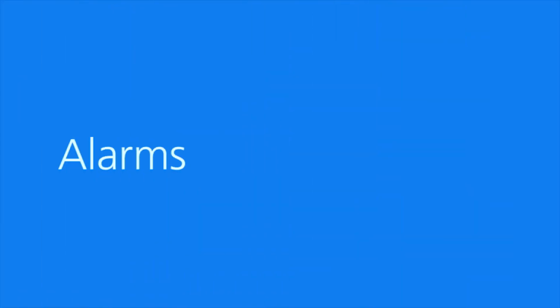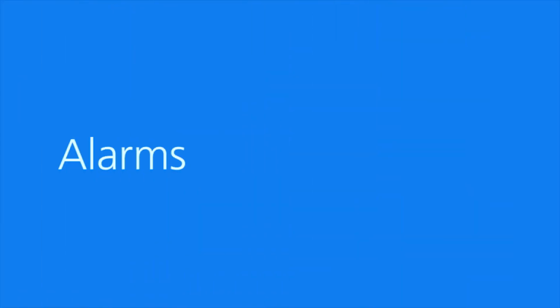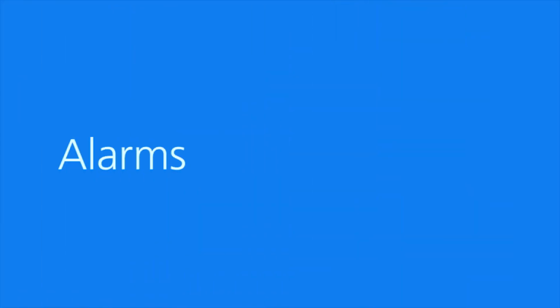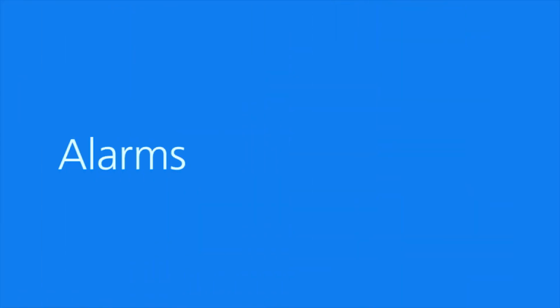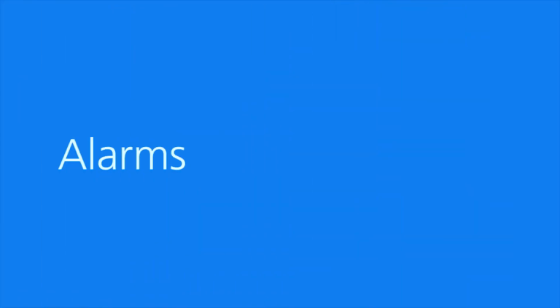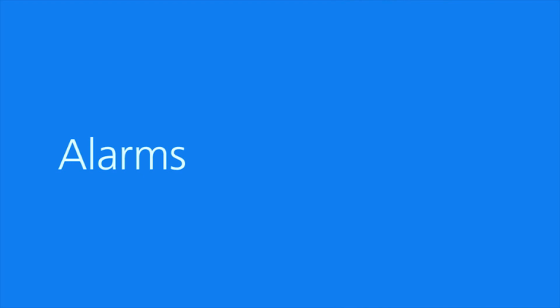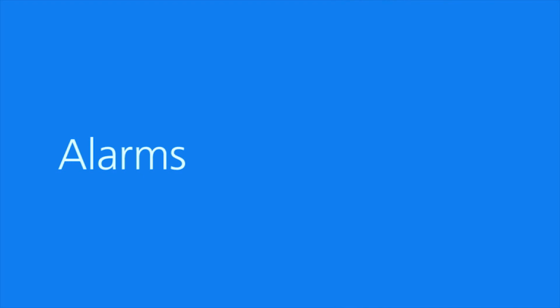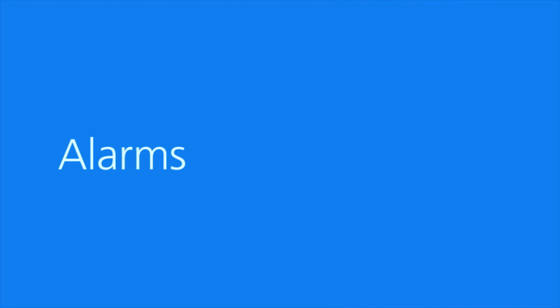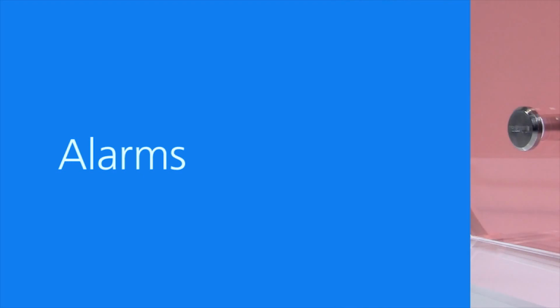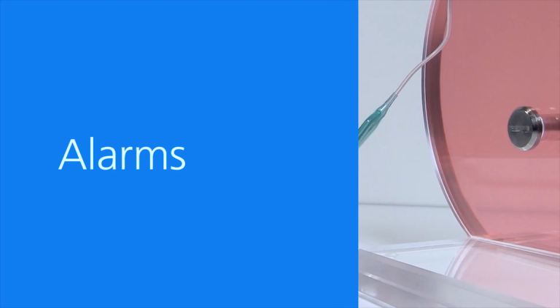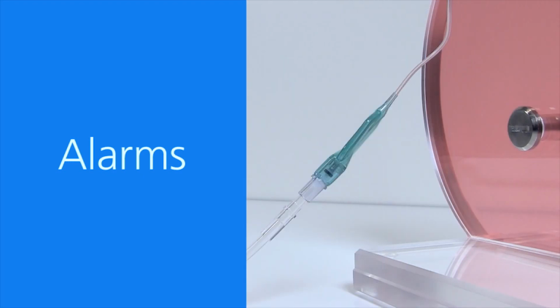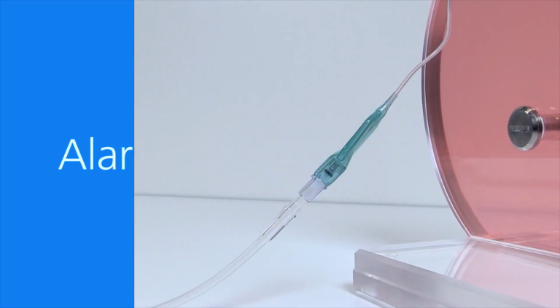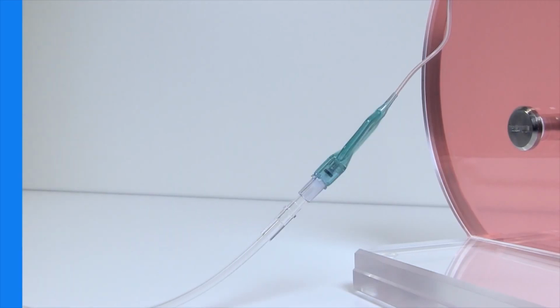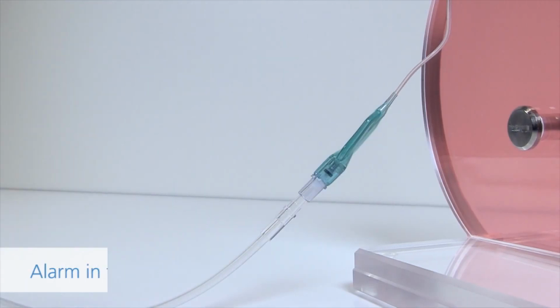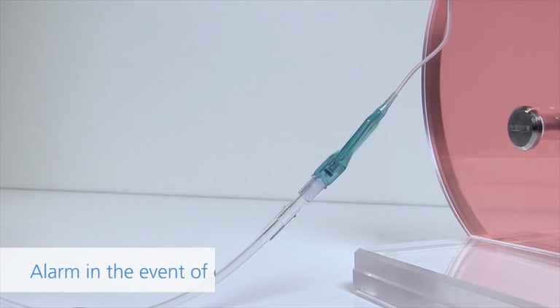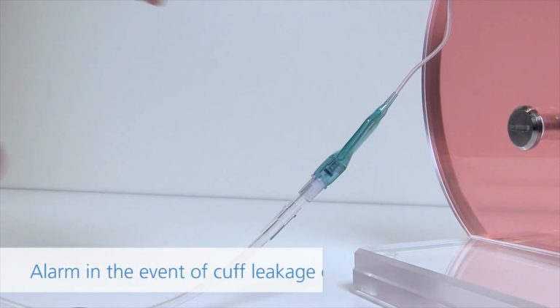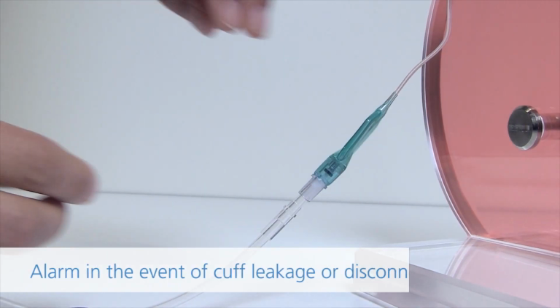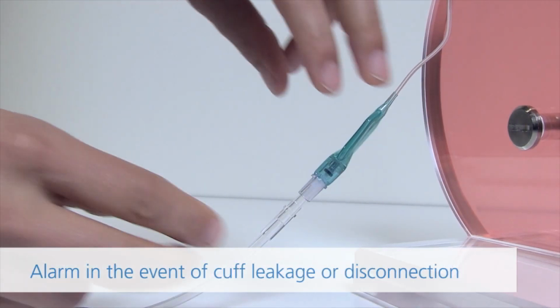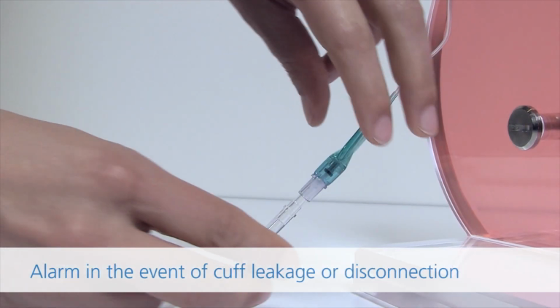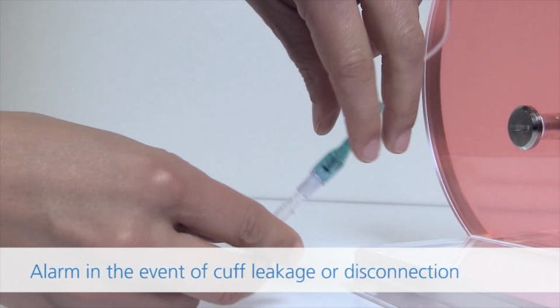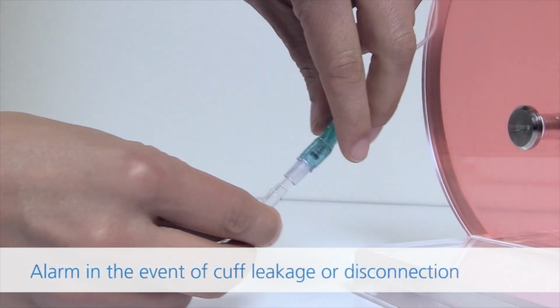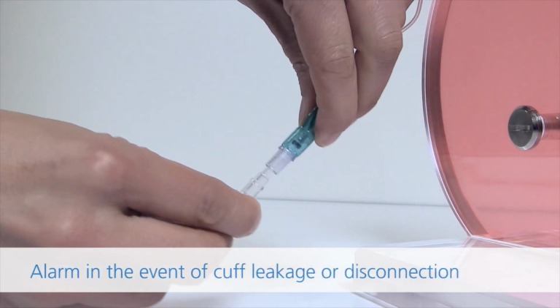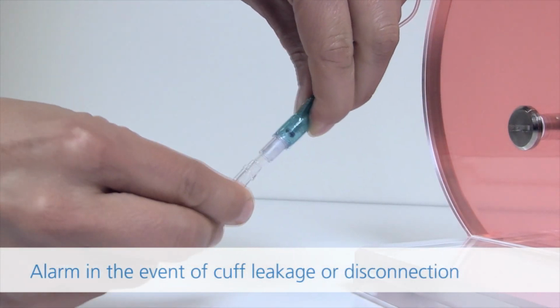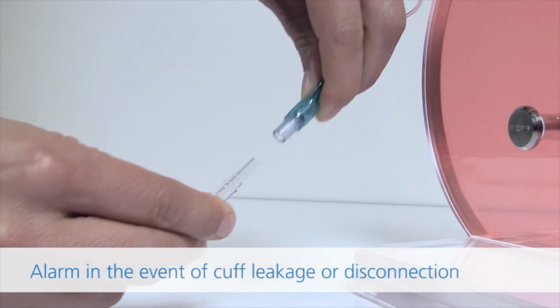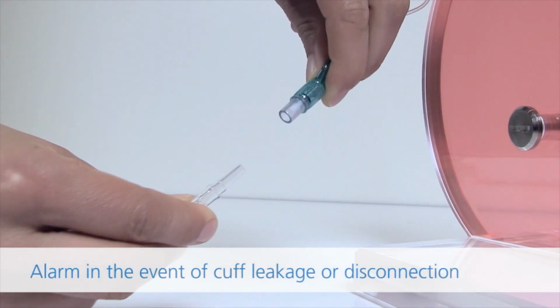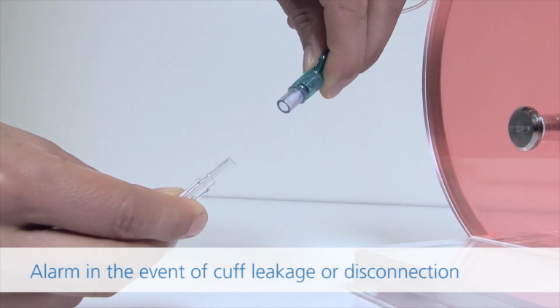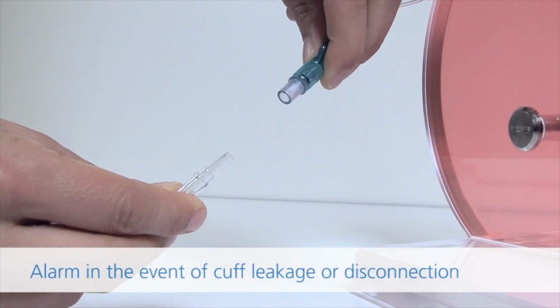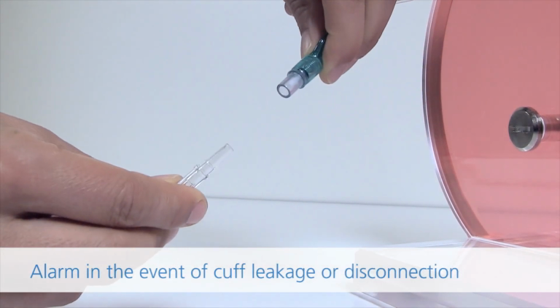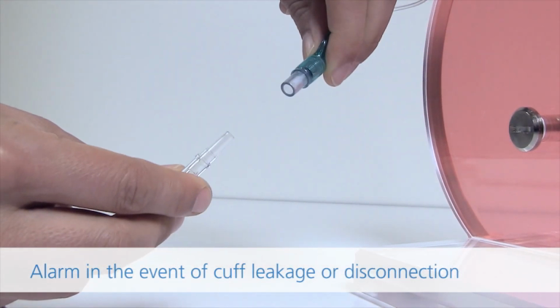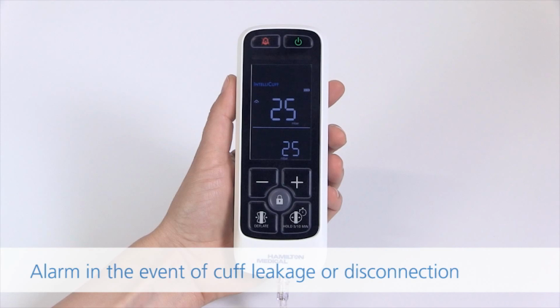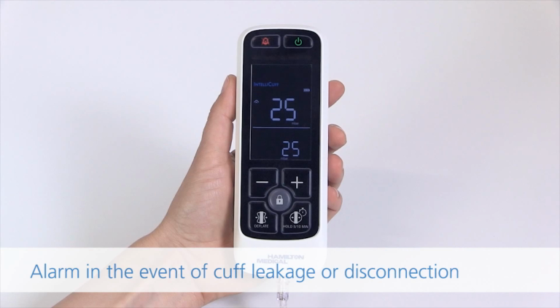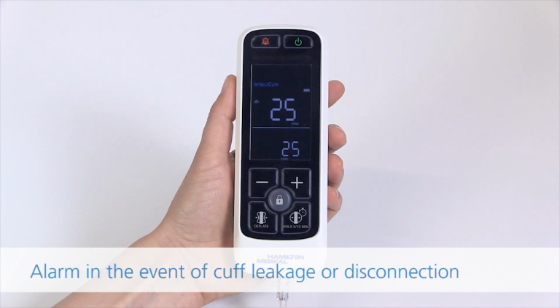Alarms. Alarm in the event of cuff leakage or disconnection.